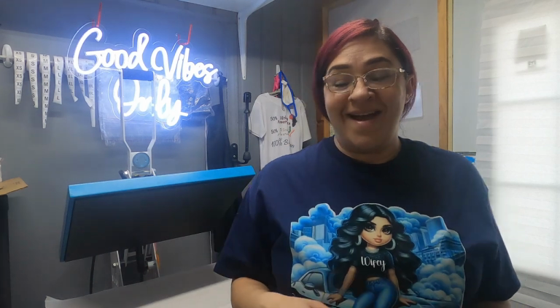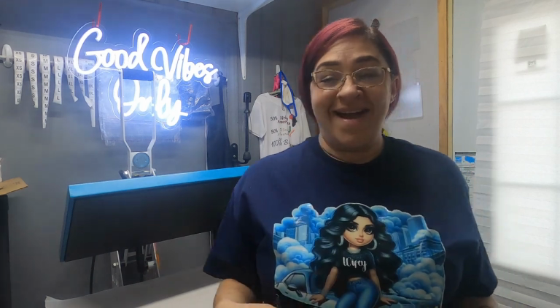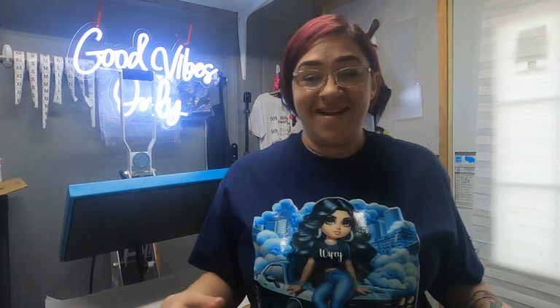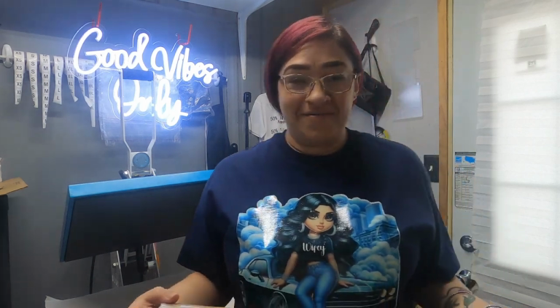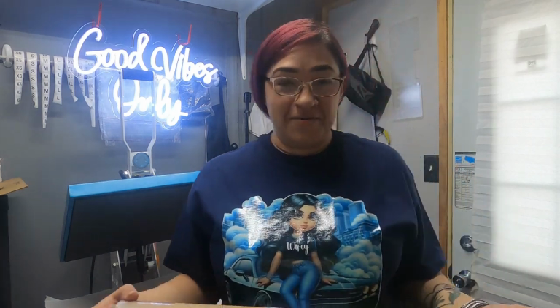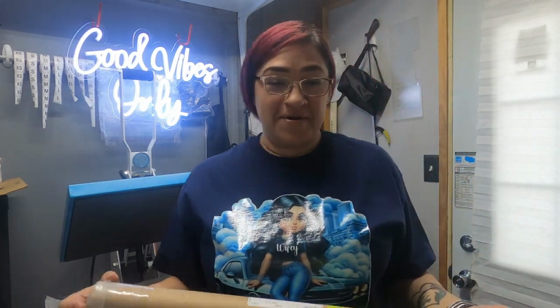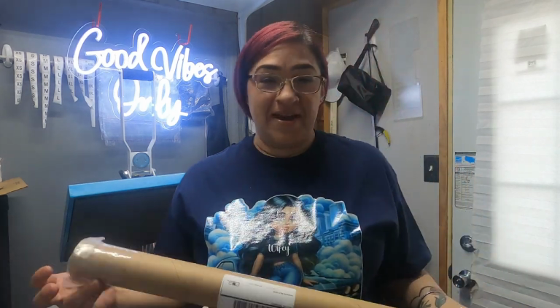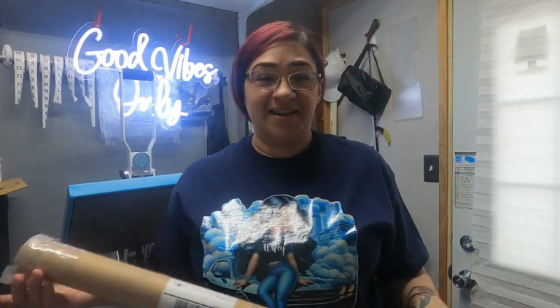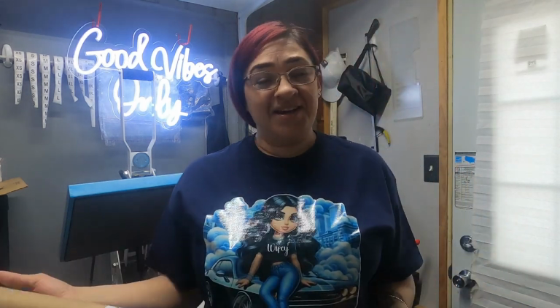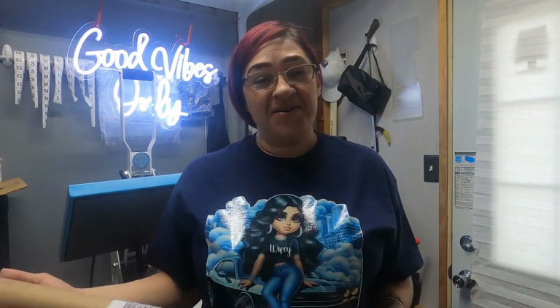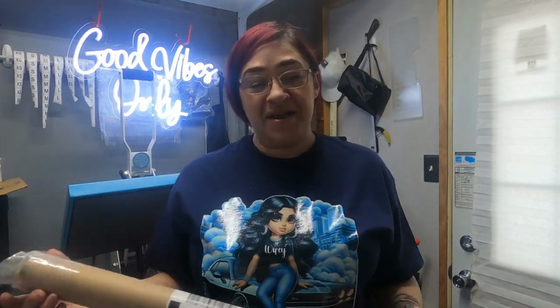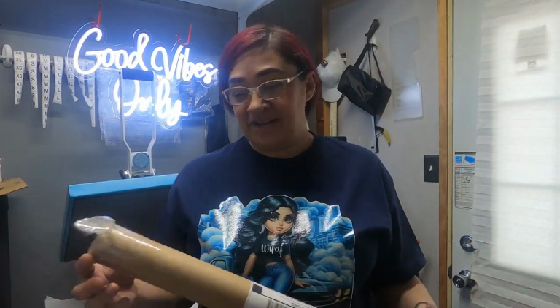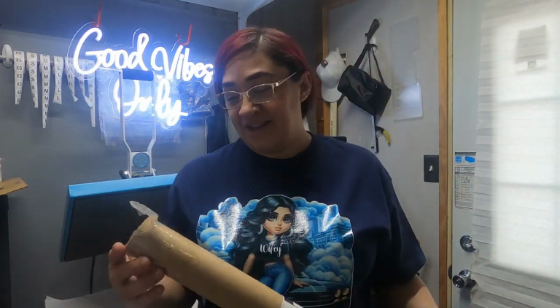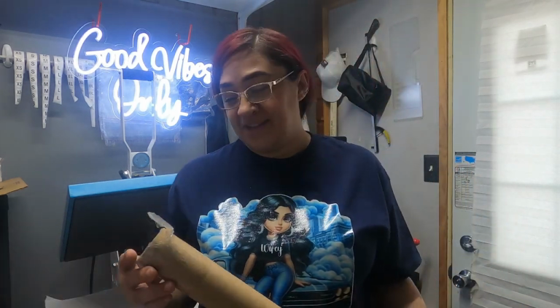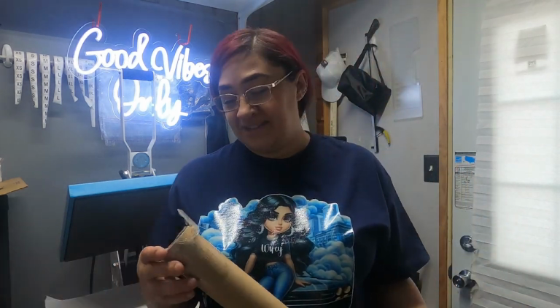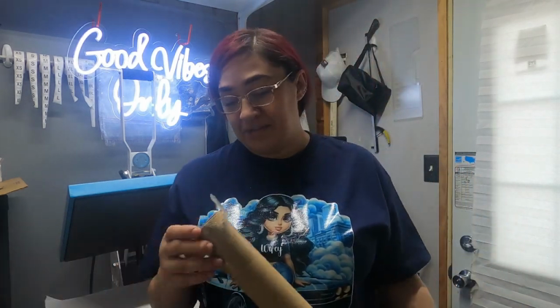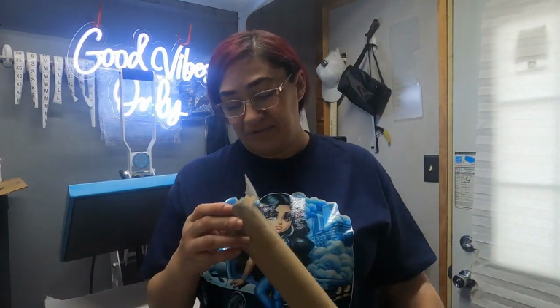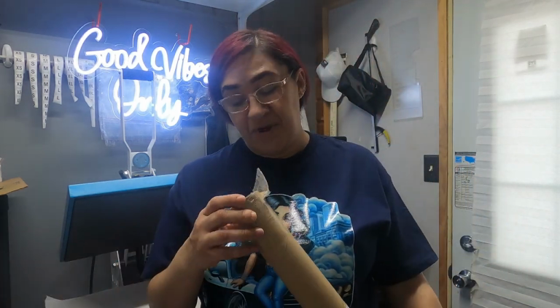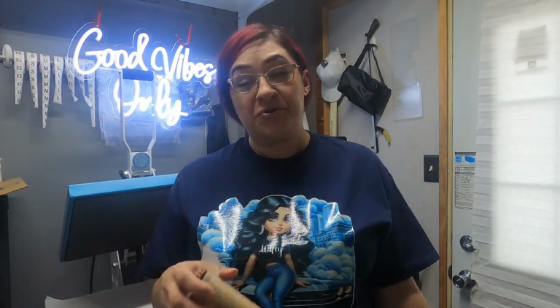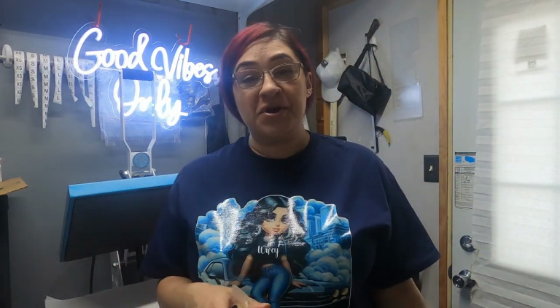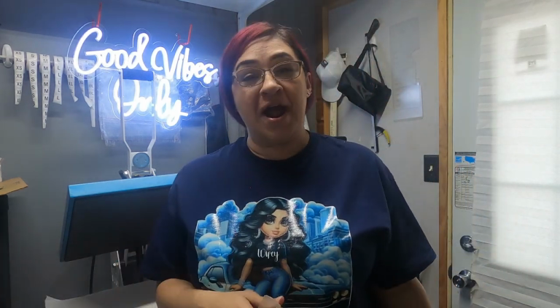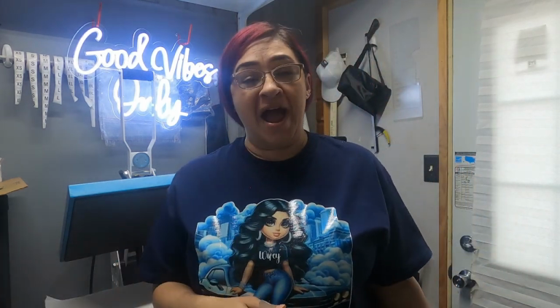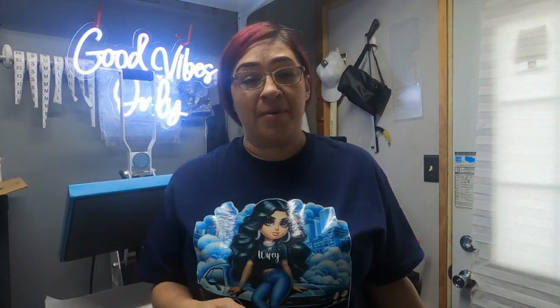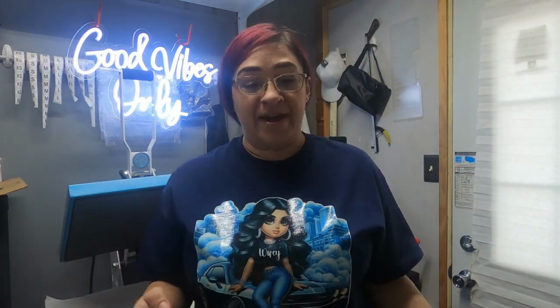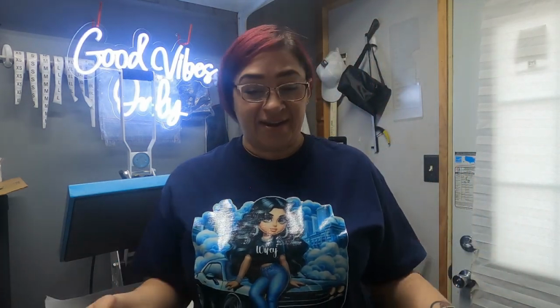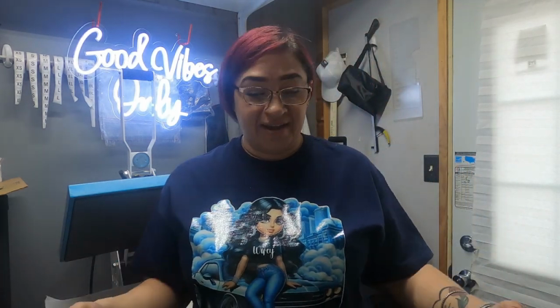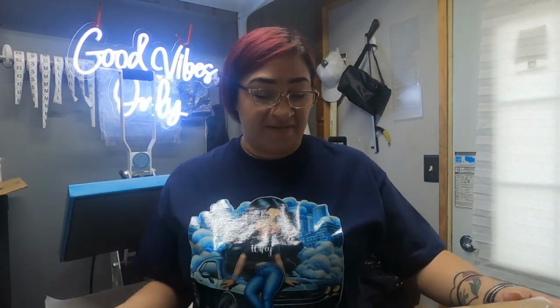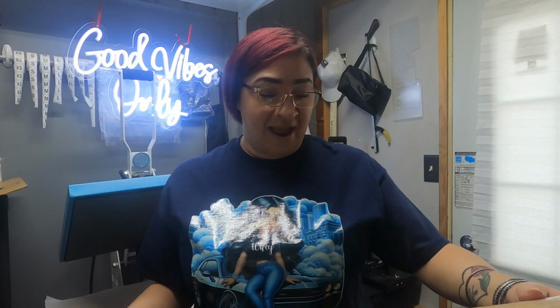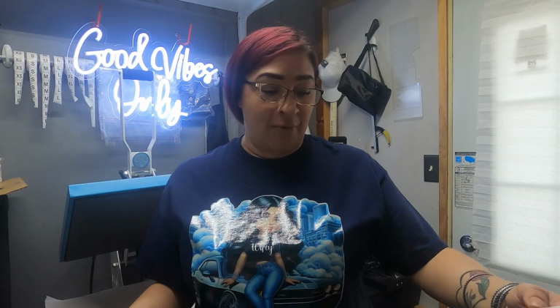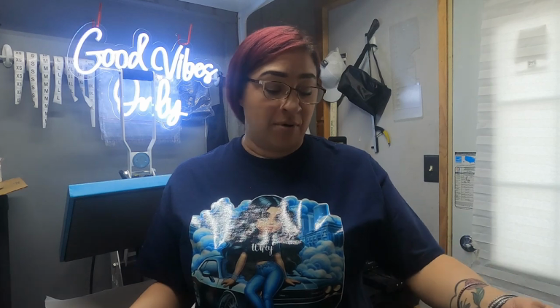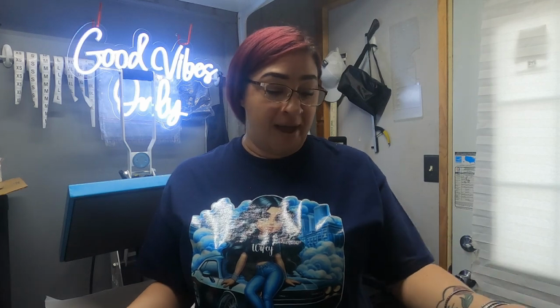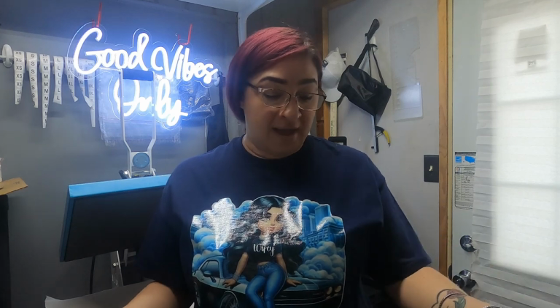Hi everyone, welcome back to our channel MAJ Customs. If you are new here, I'm Amanda. If not, welcome back.